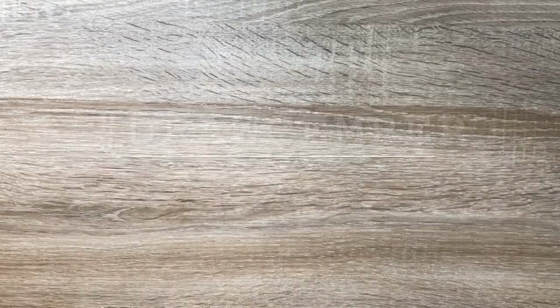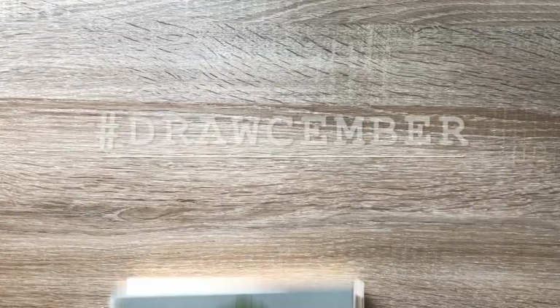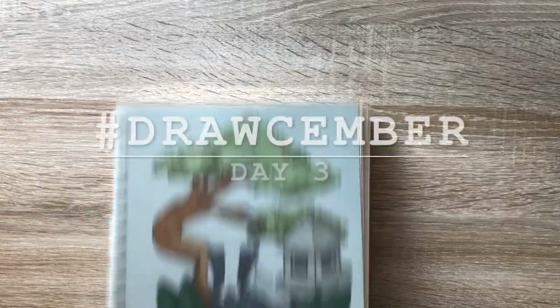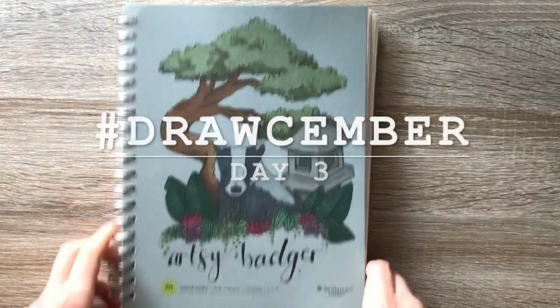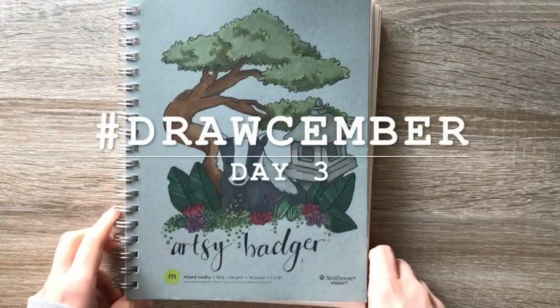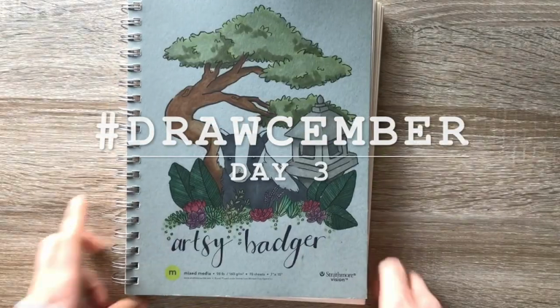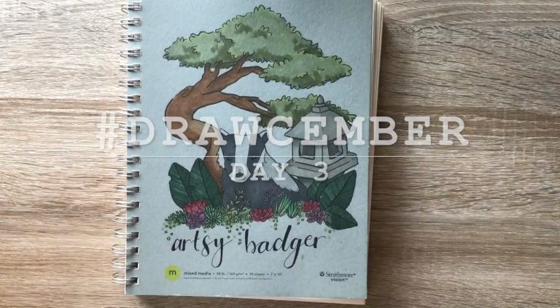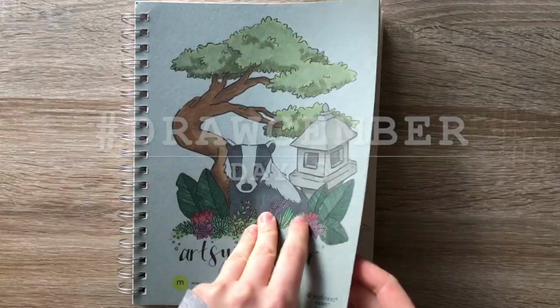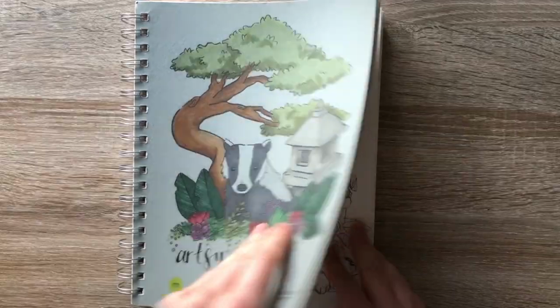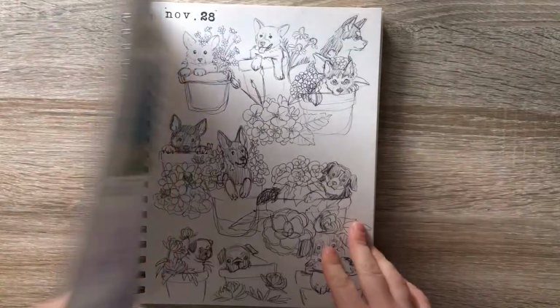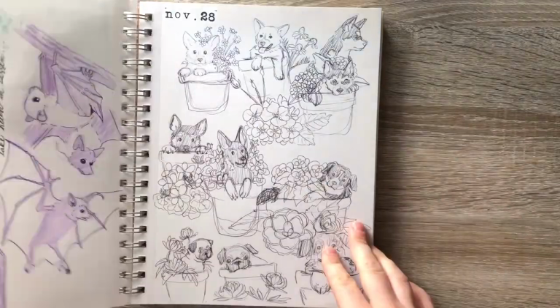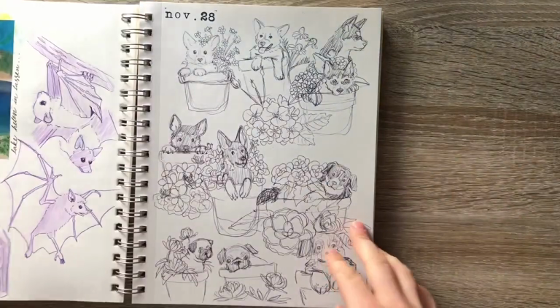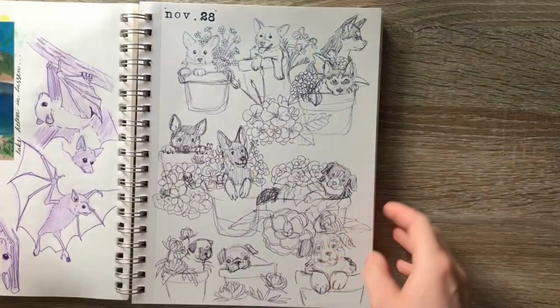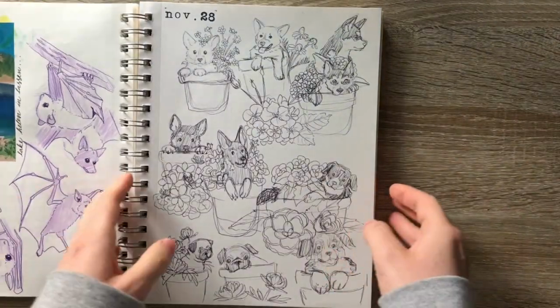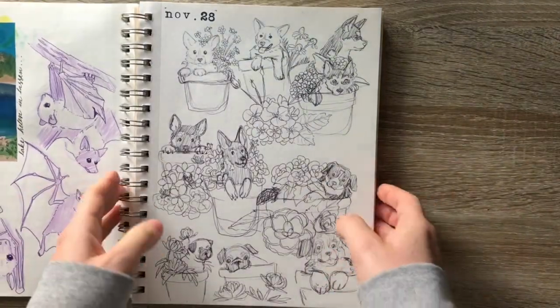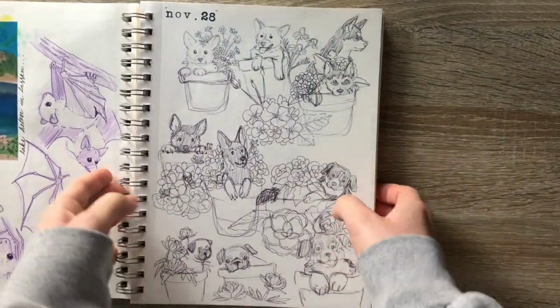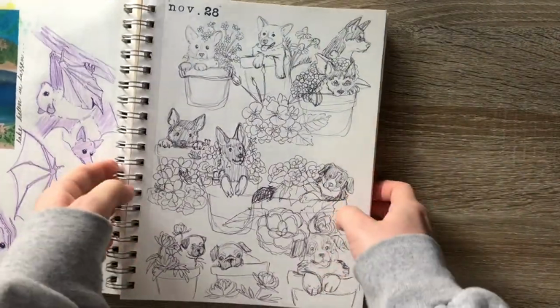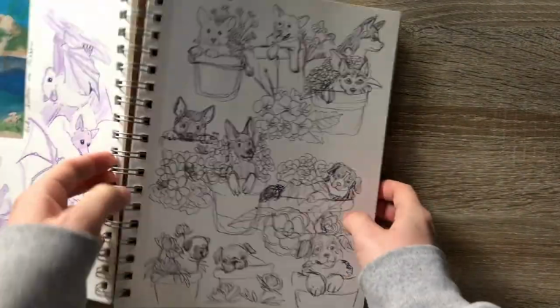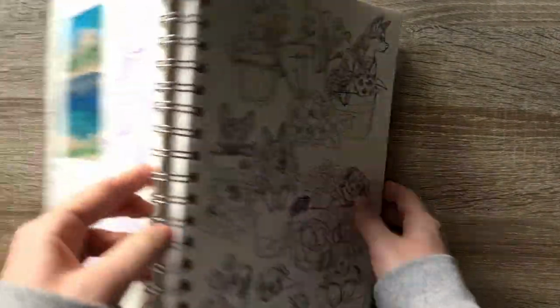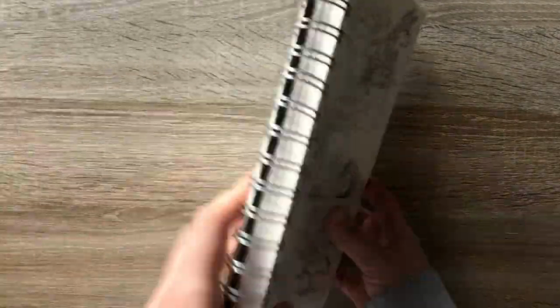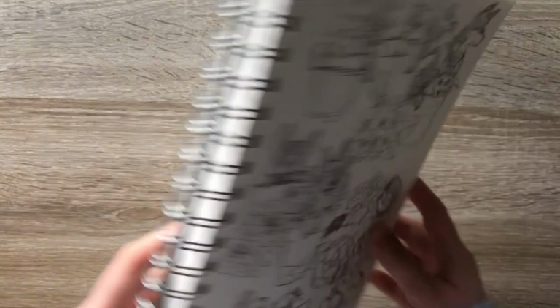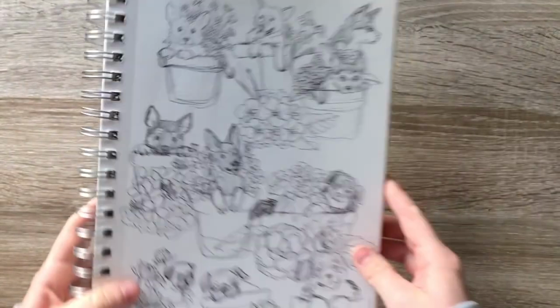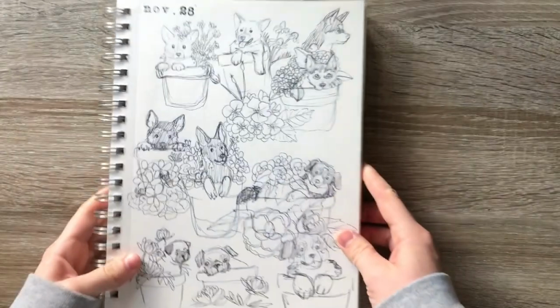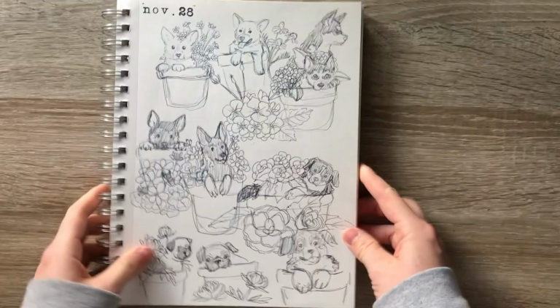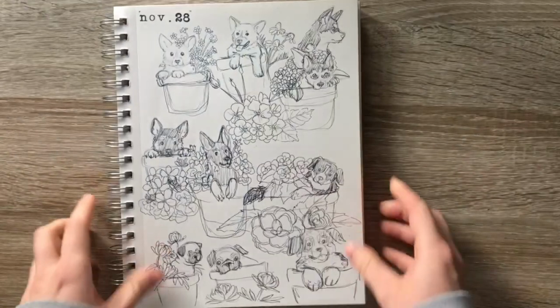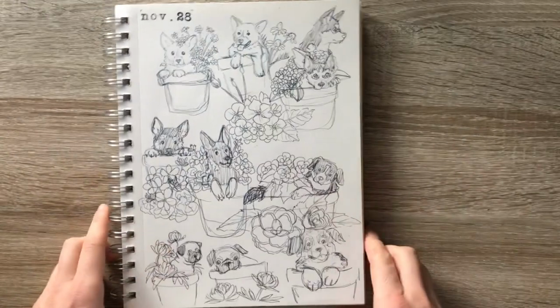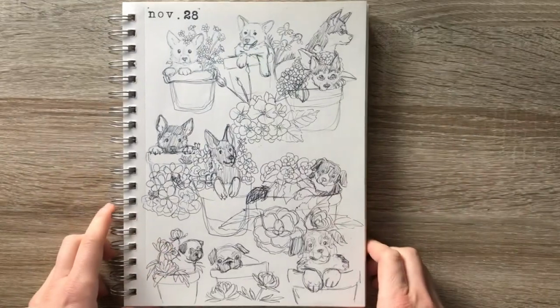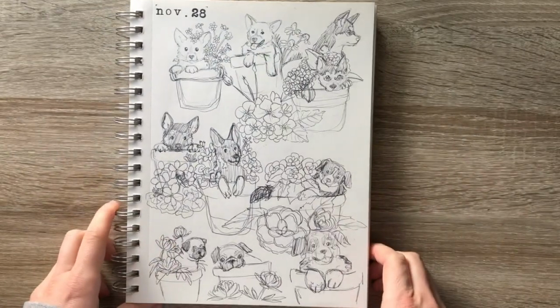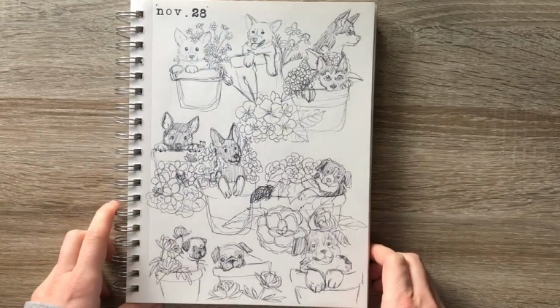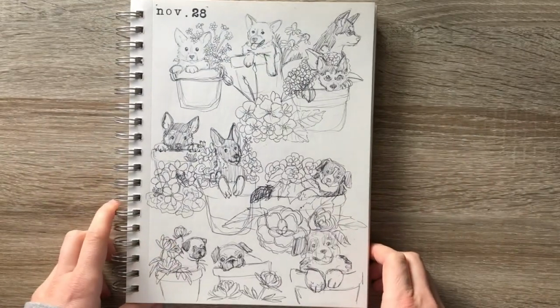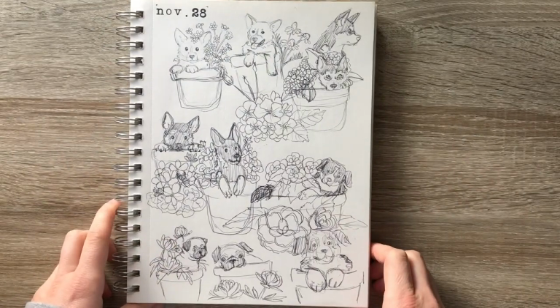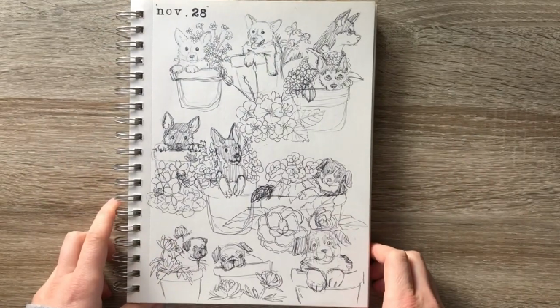Hello everybody! It's Sierra, the Artsy Badger, and today I'm going to be sharing with you some ideas I have for stickers.